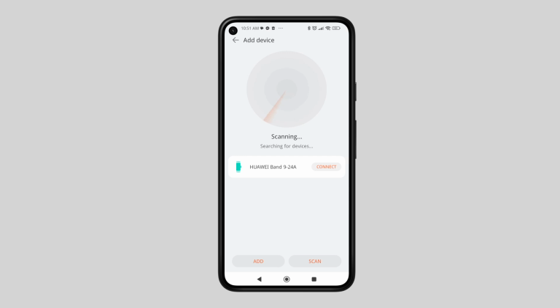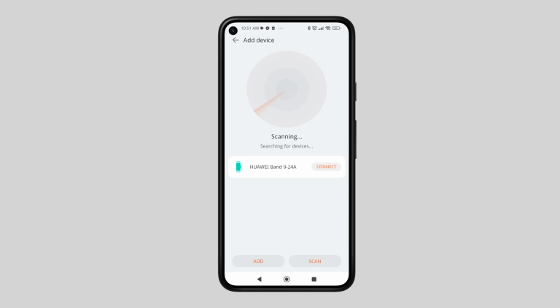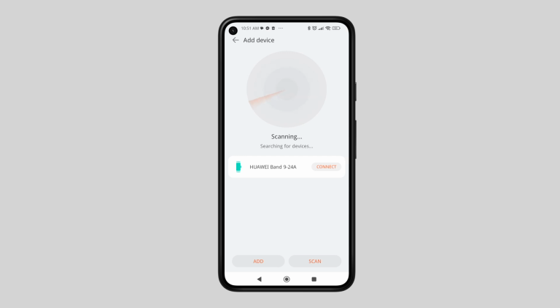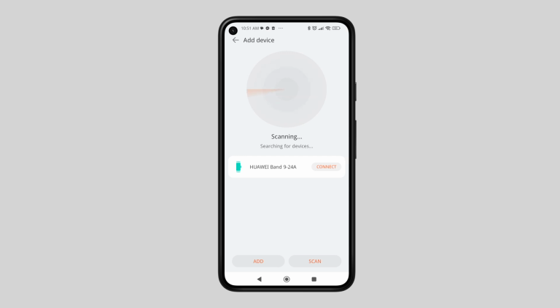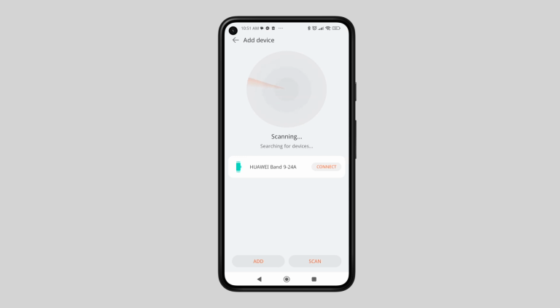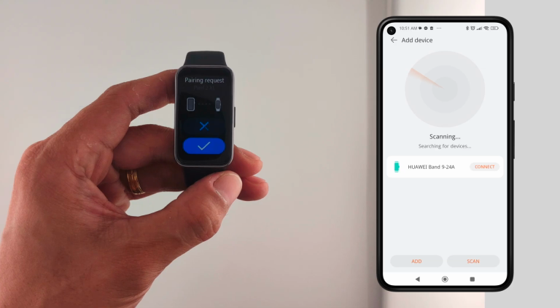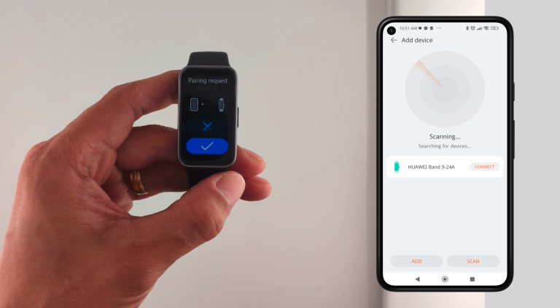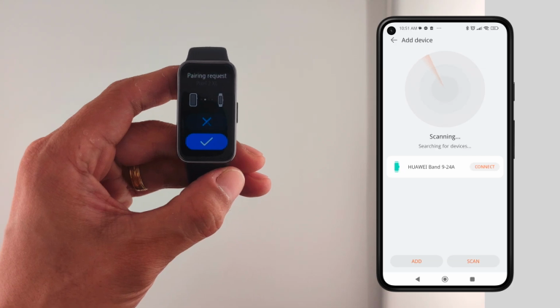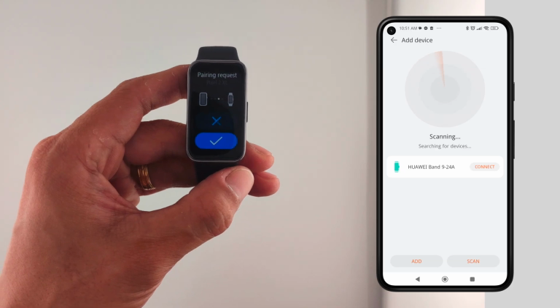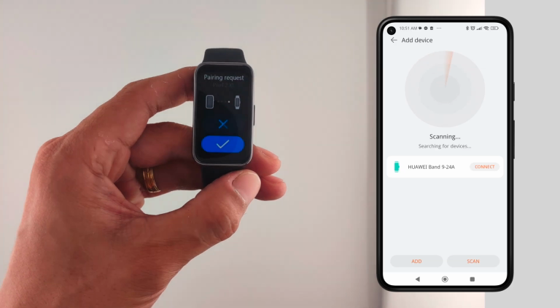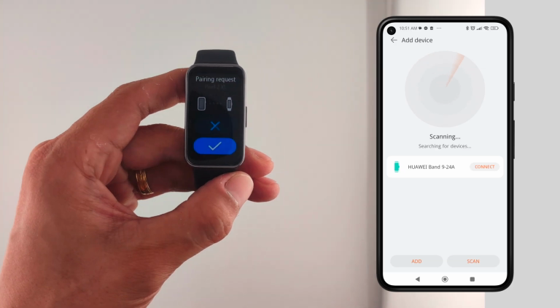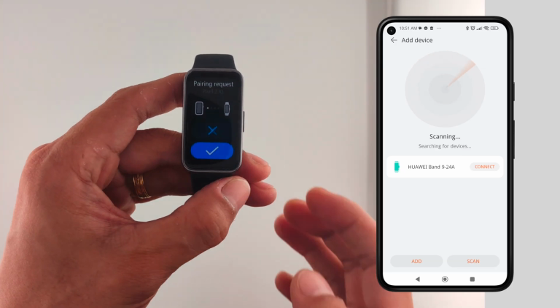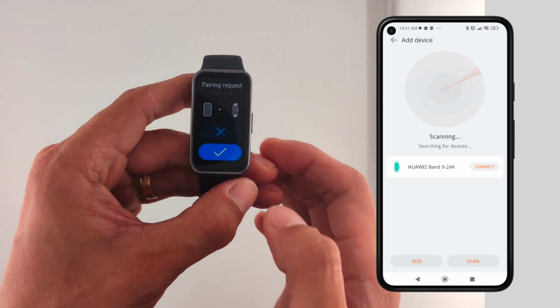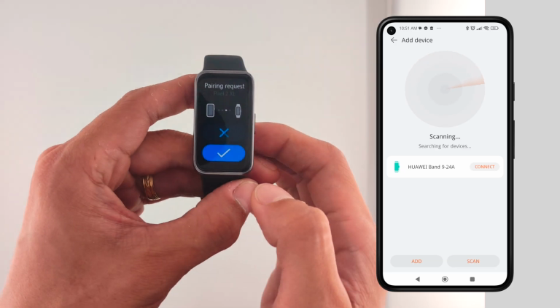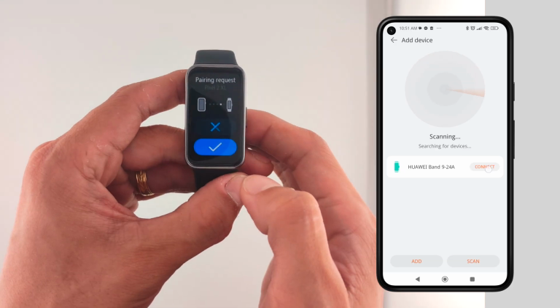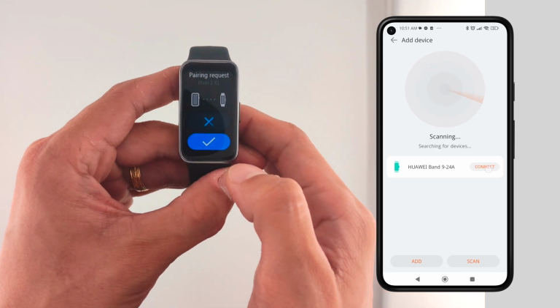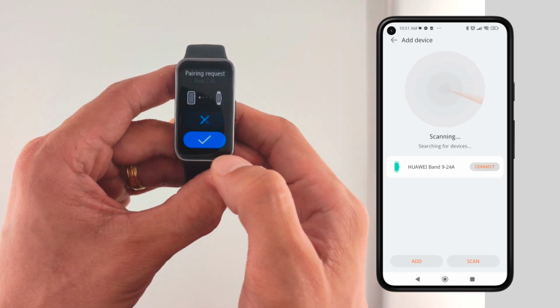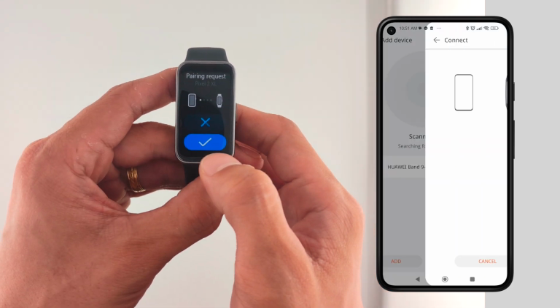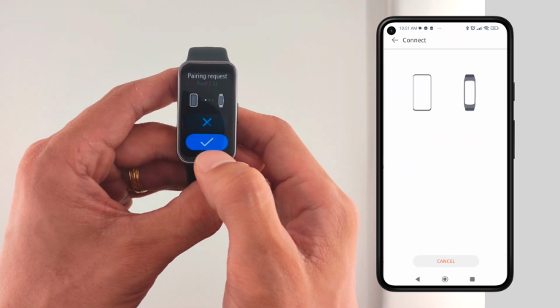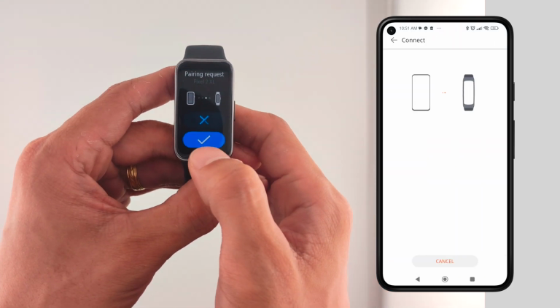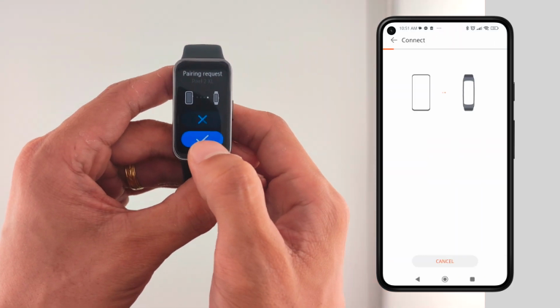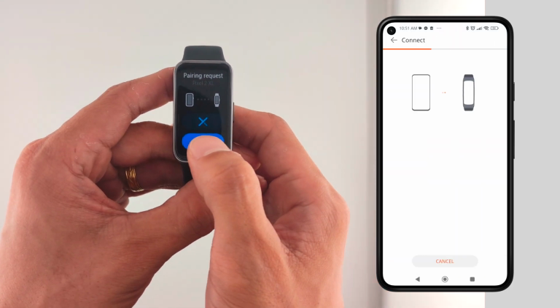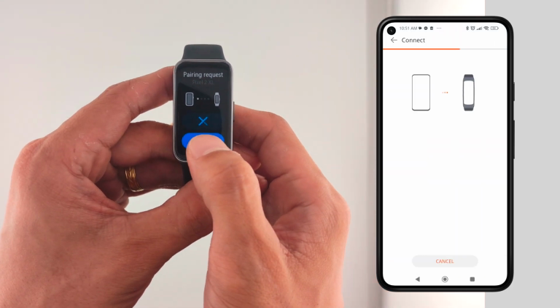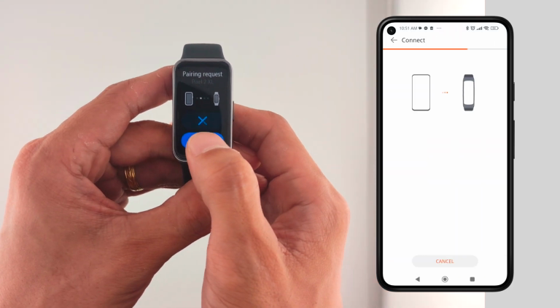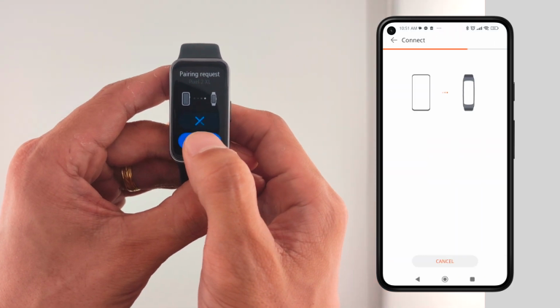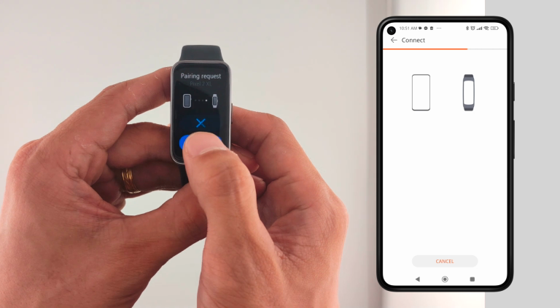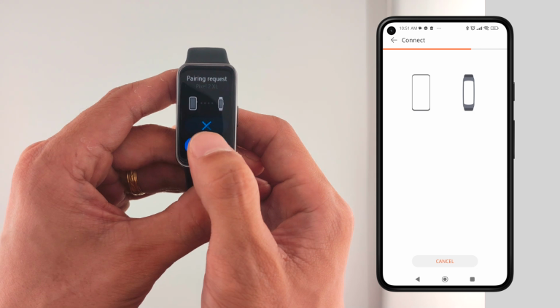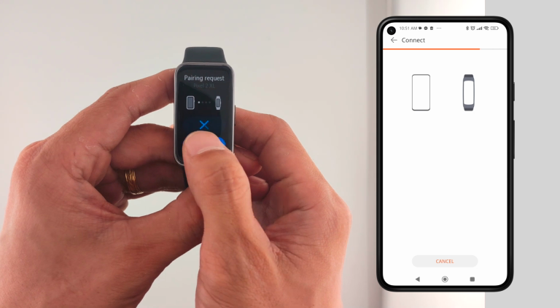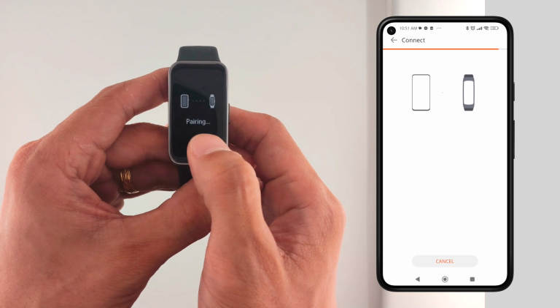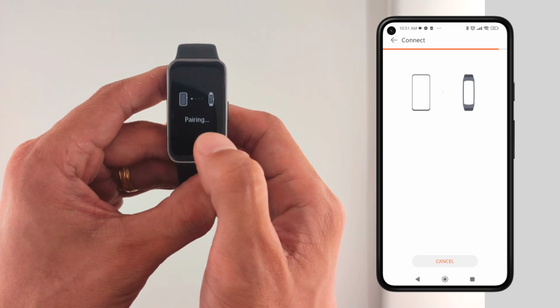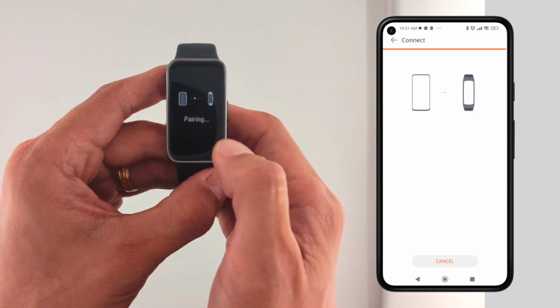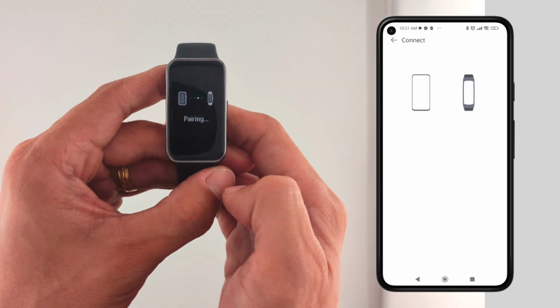When your Huawei Band 9 is found, it will vibrate and you need to tap the check button to confirm pairing.